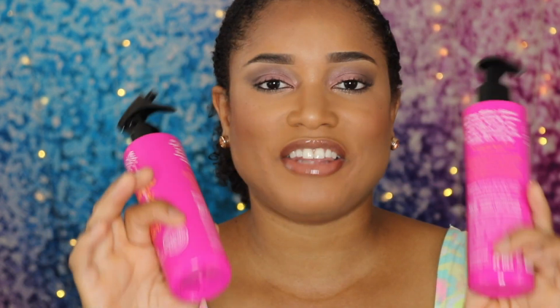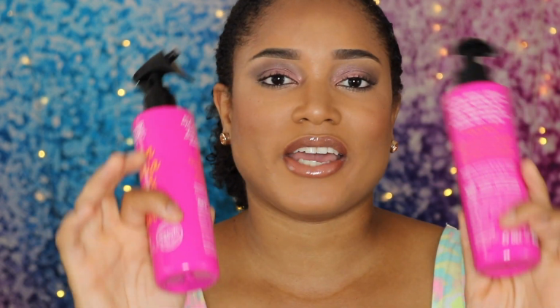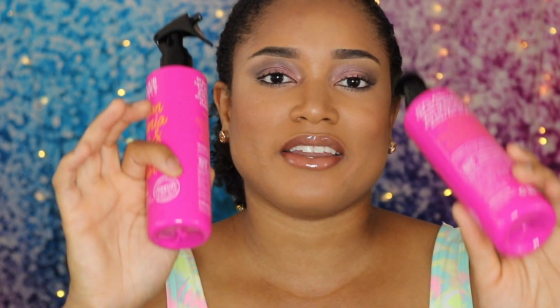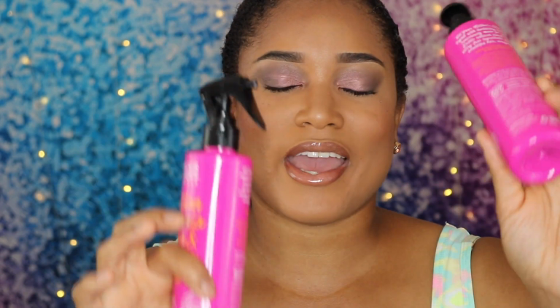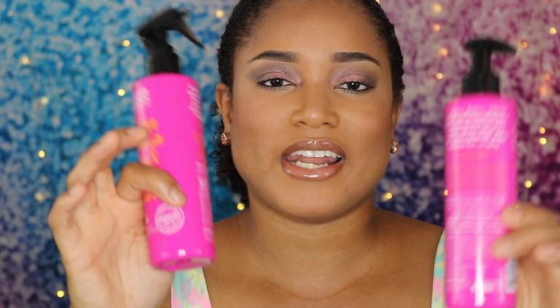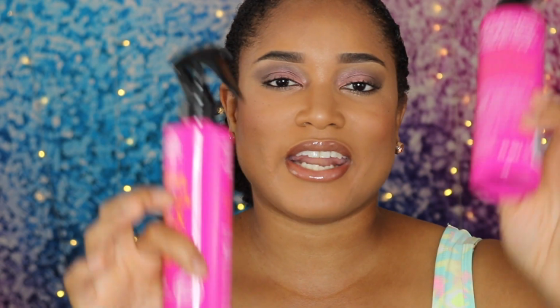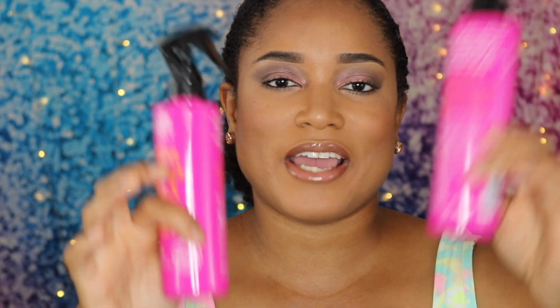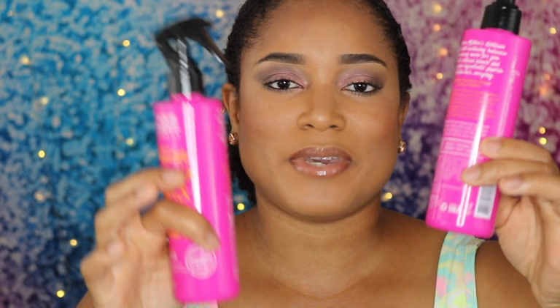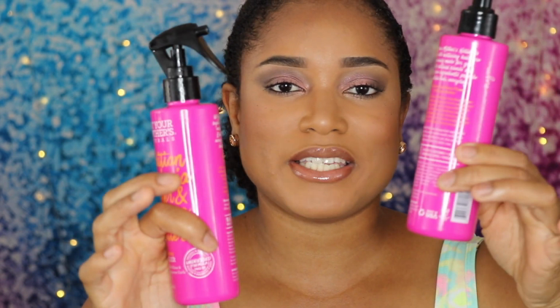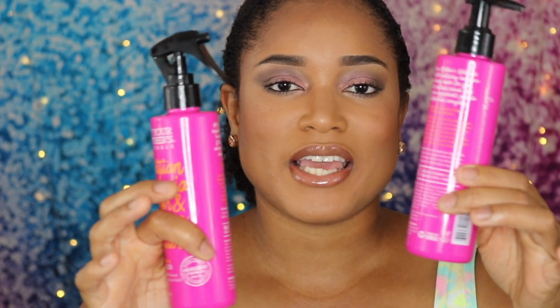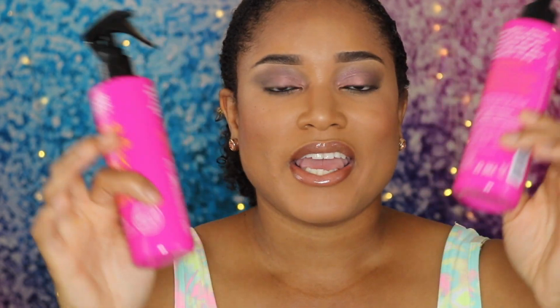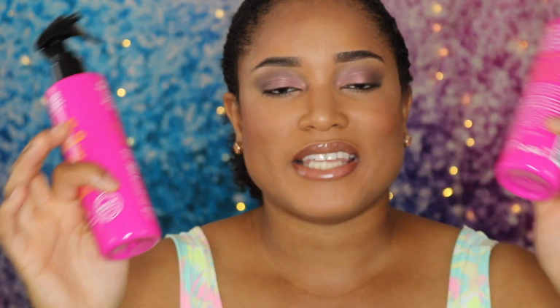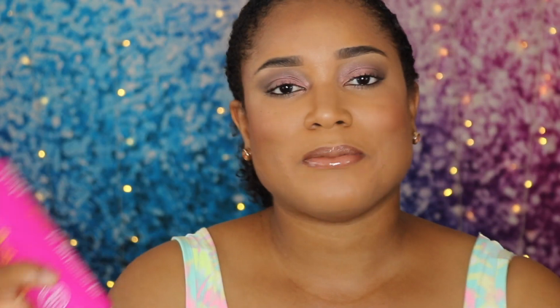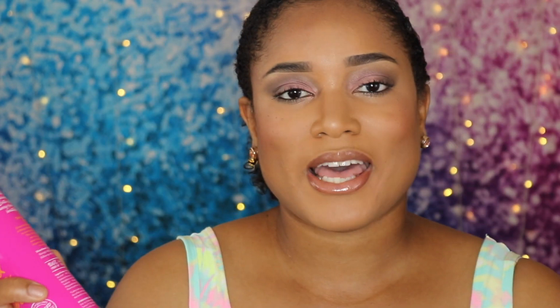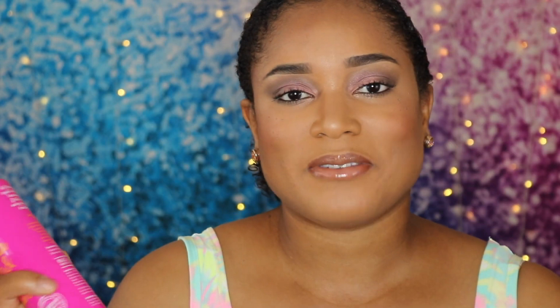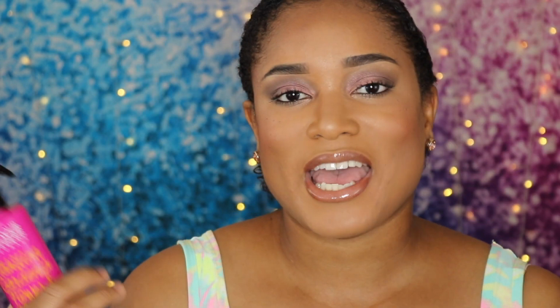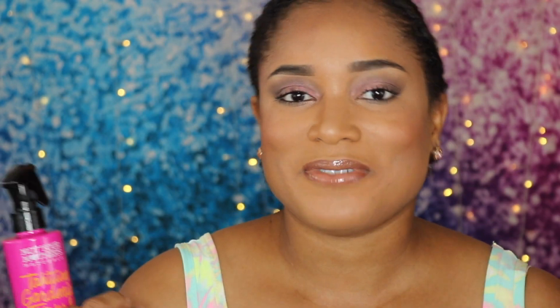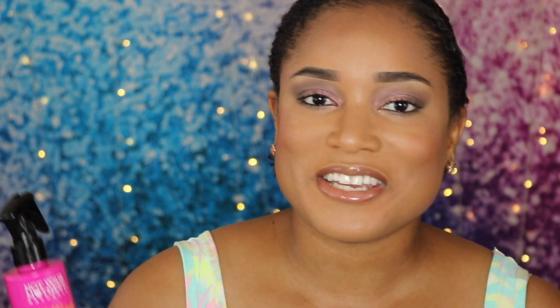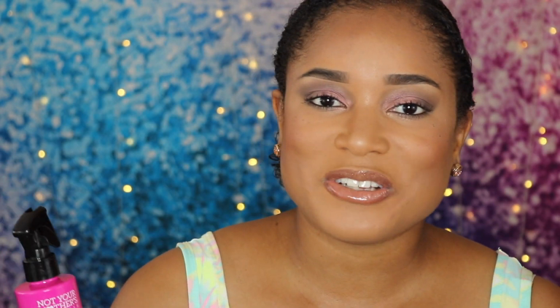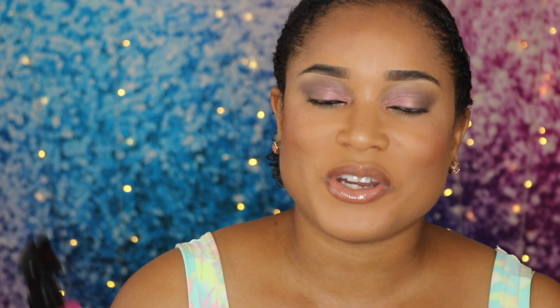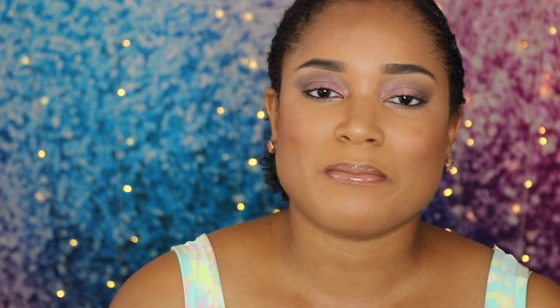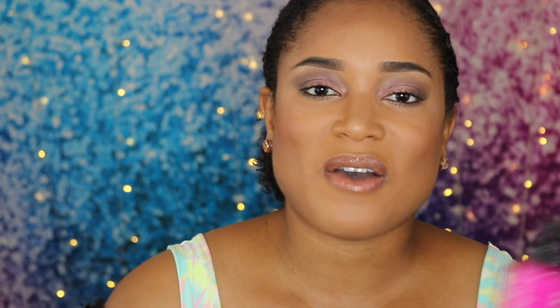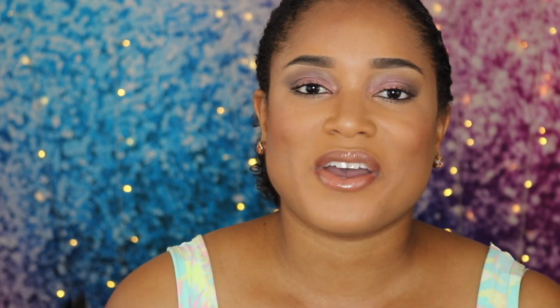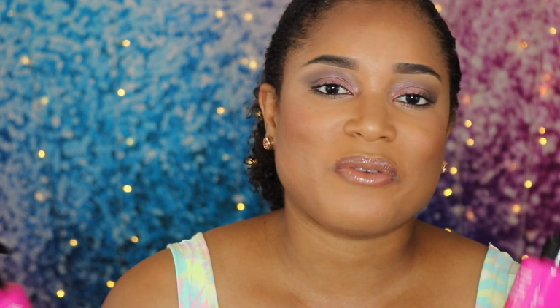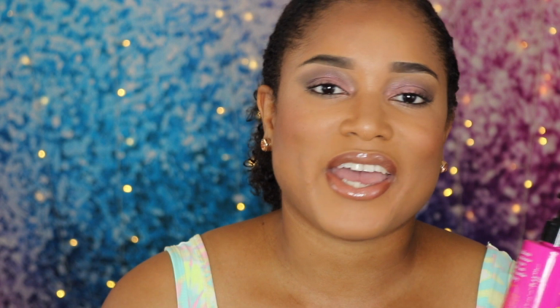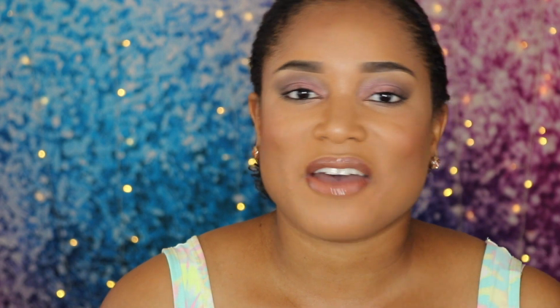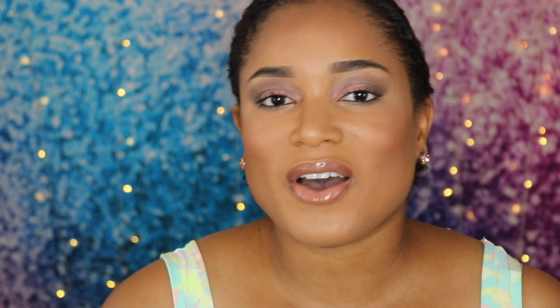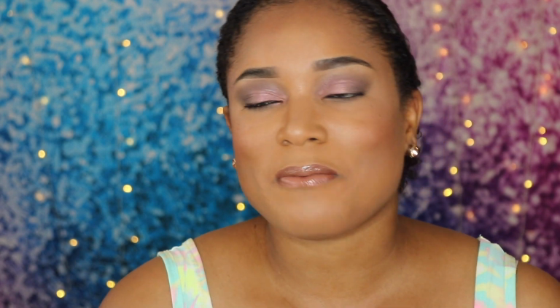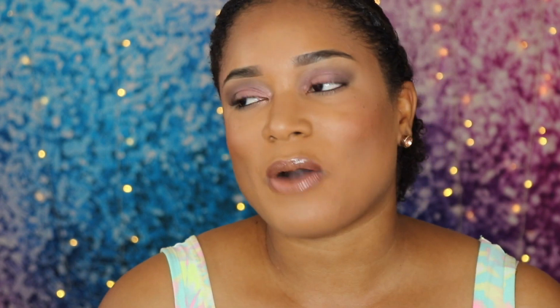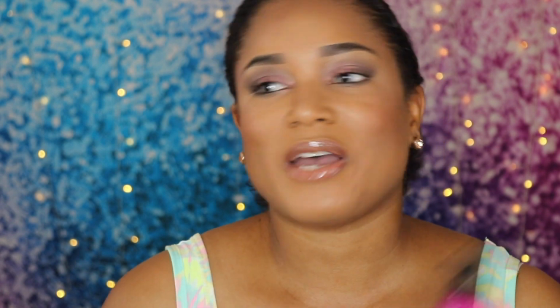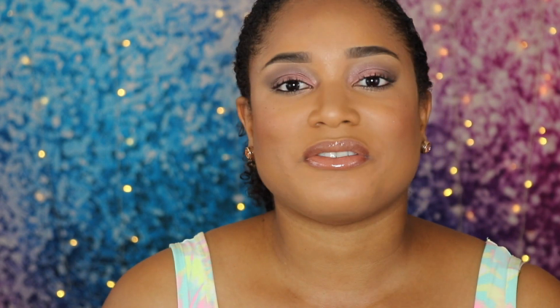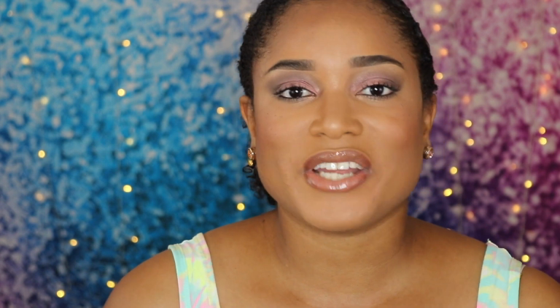These are about $8.99 a piece, and sometimes they have deals where you can buy one, get one half off, or buy one, get one free. So catch those deals — this would be a great investment for you.